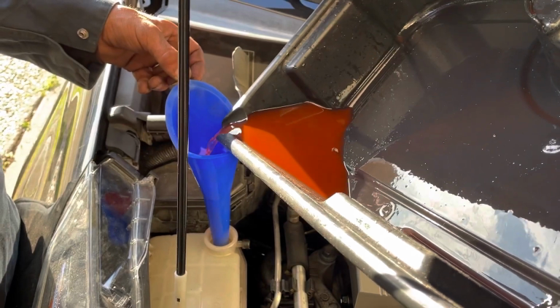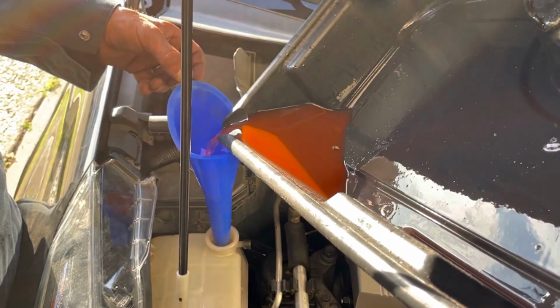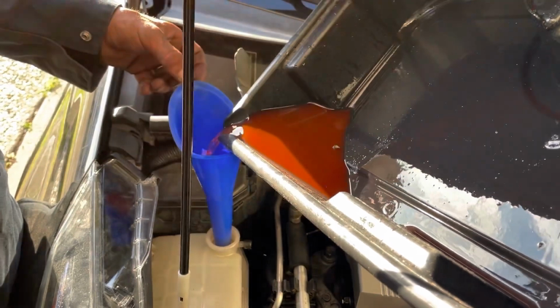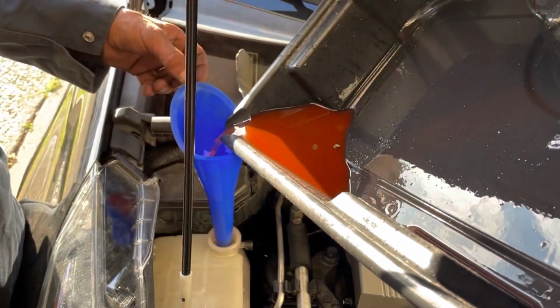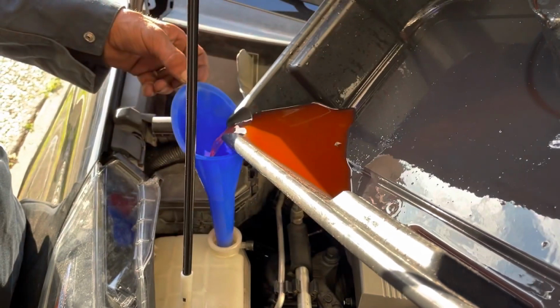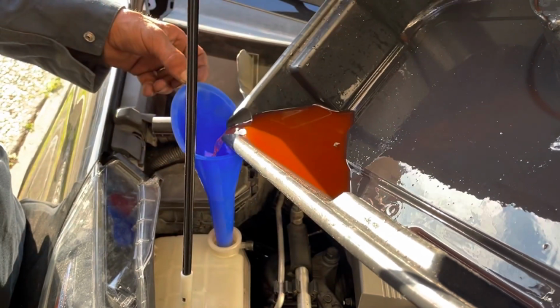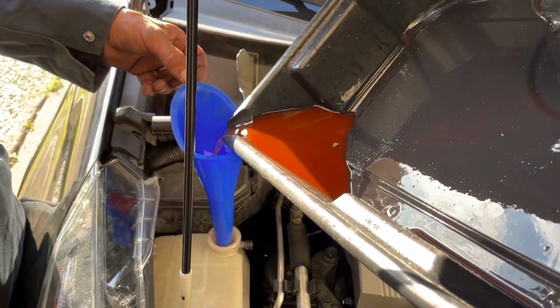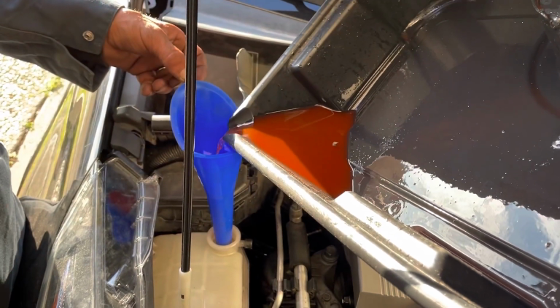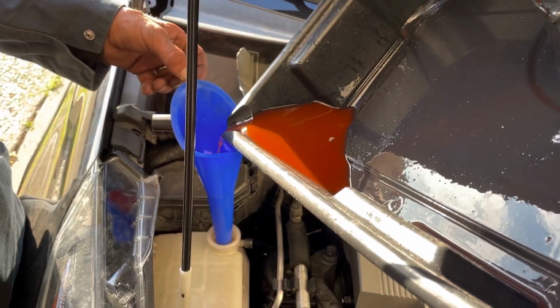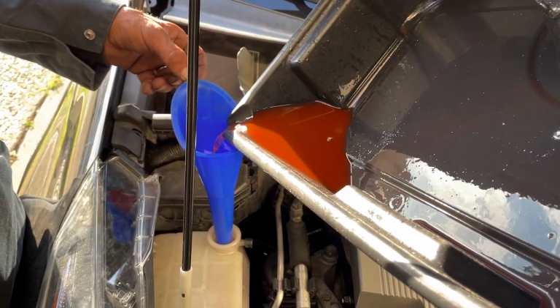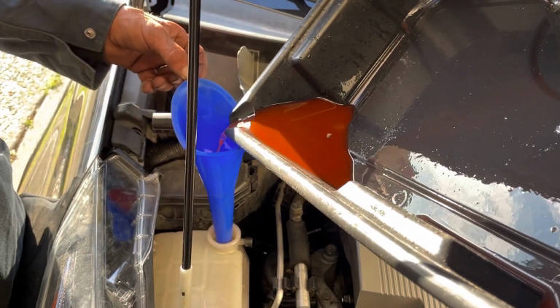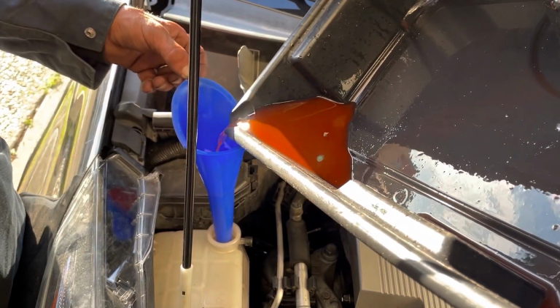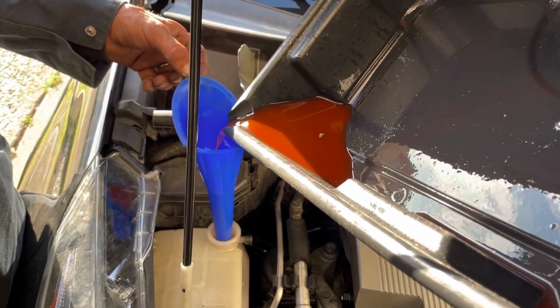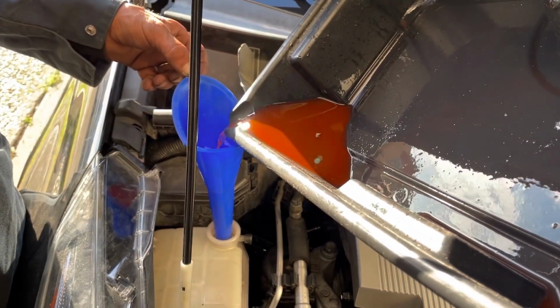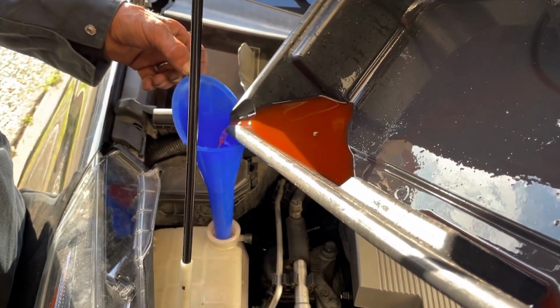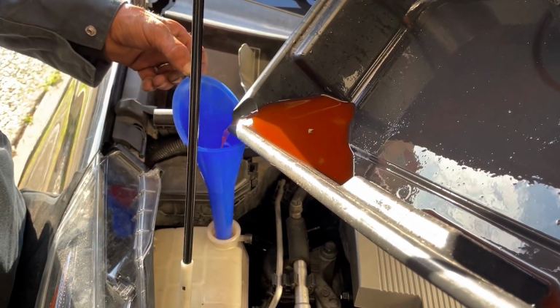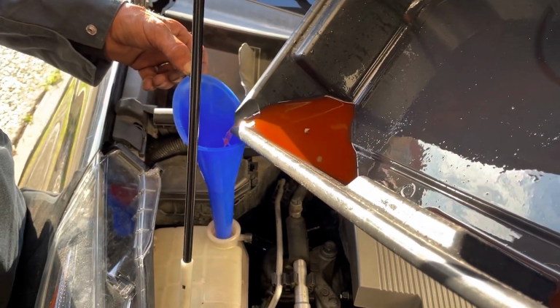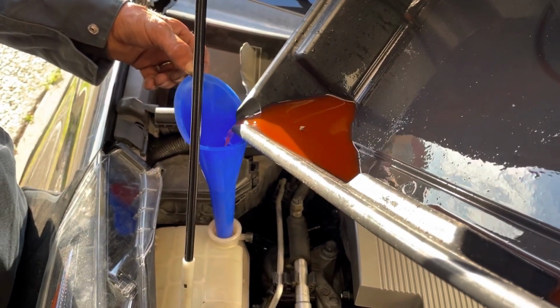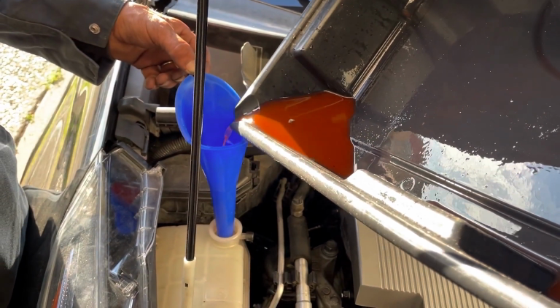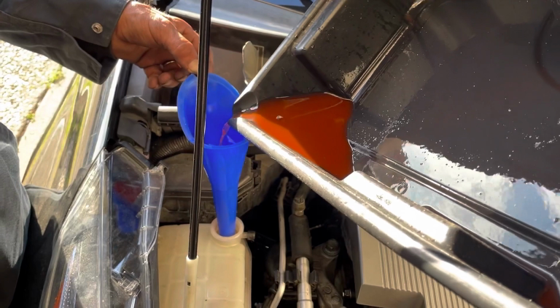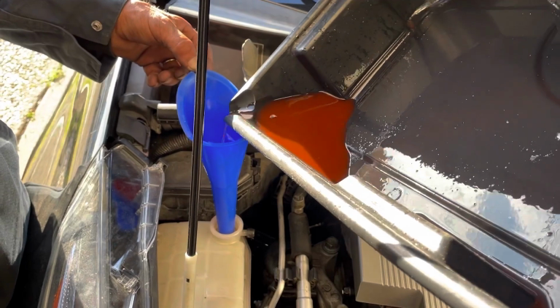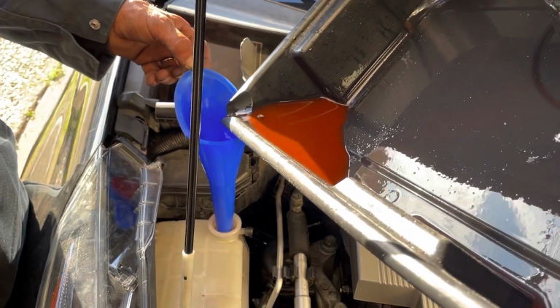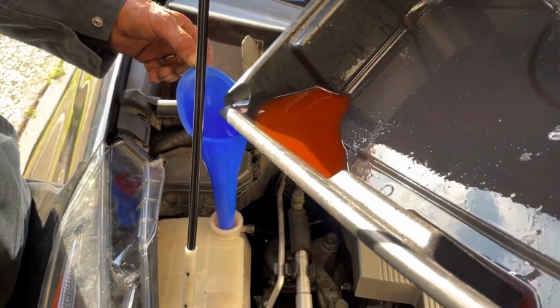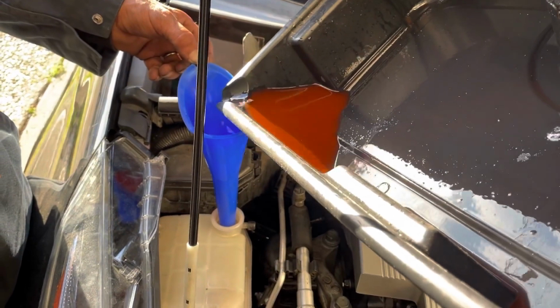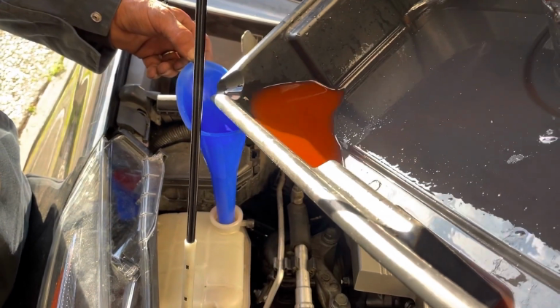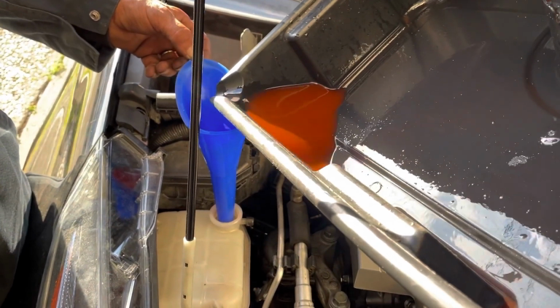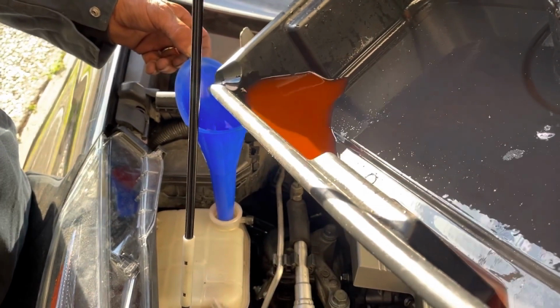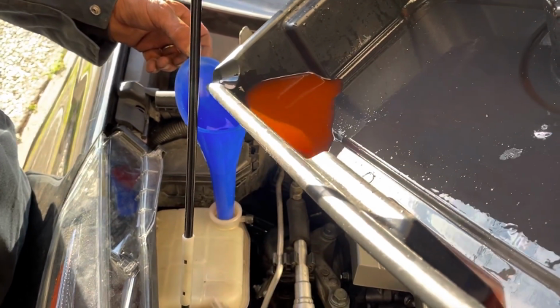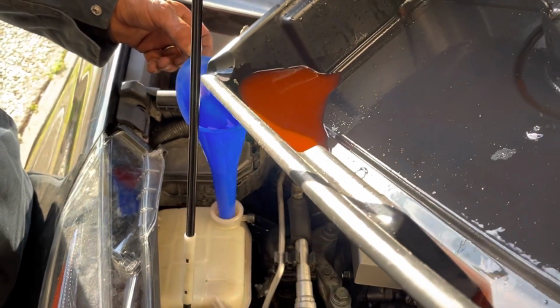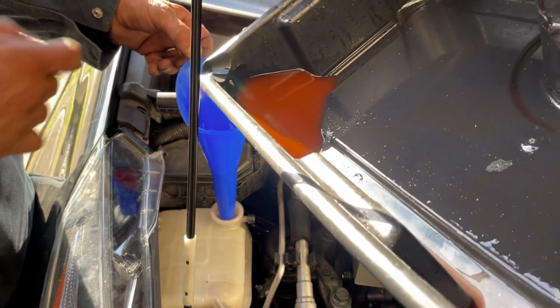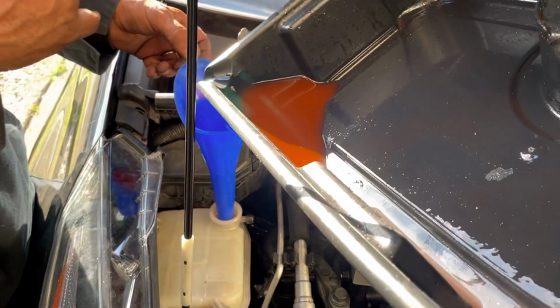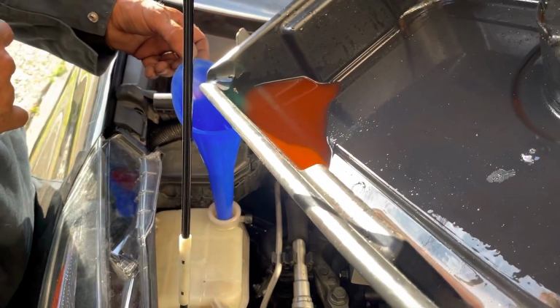There's some sediment in the drain. Oh no.